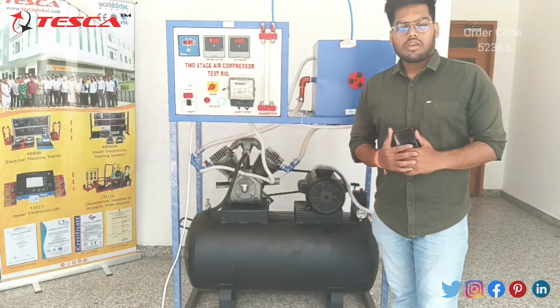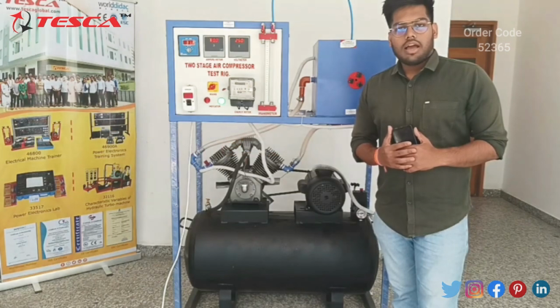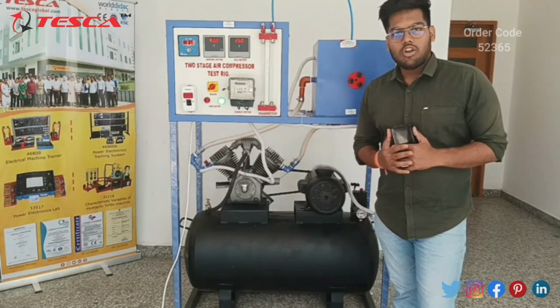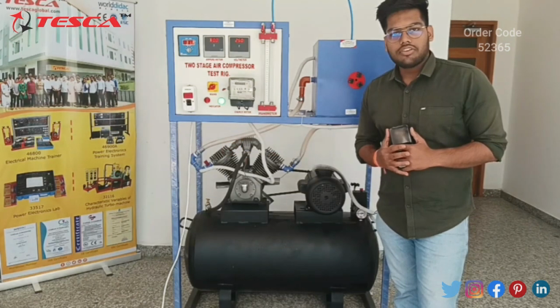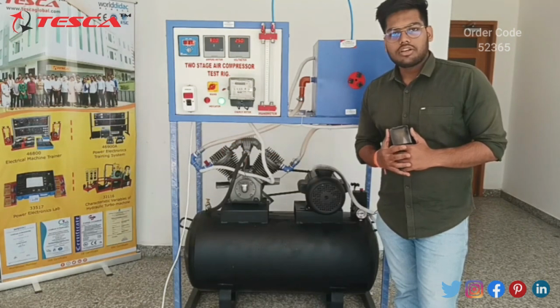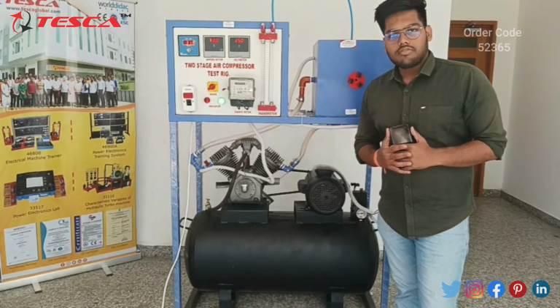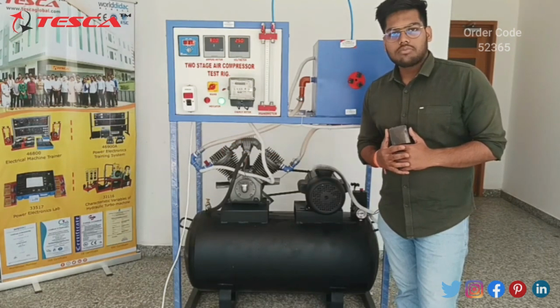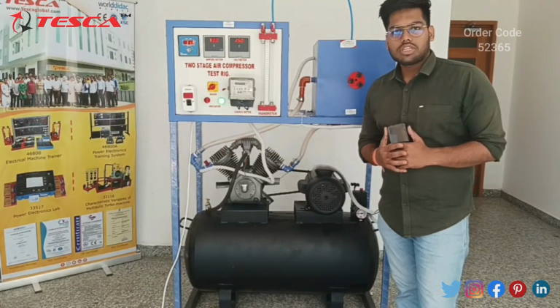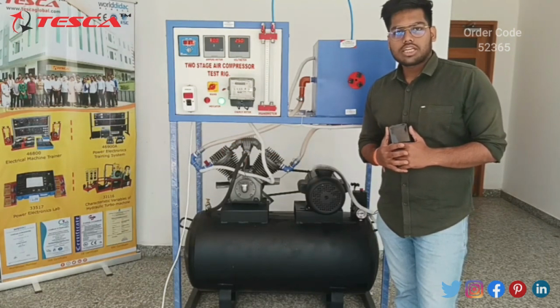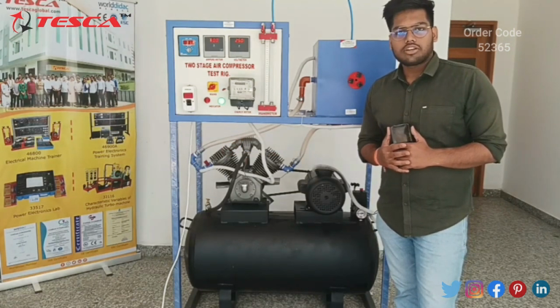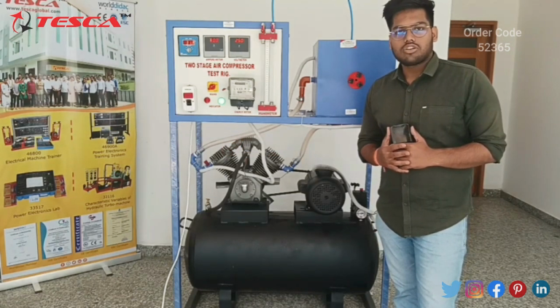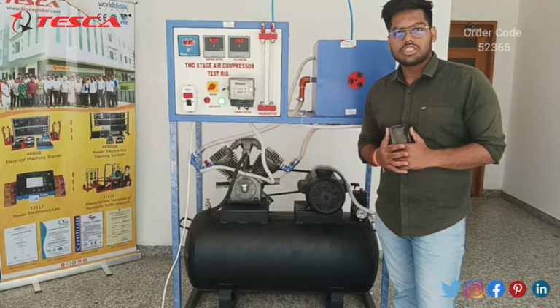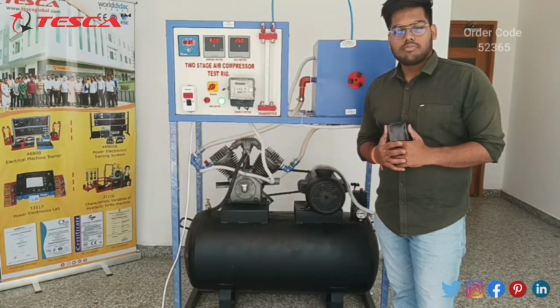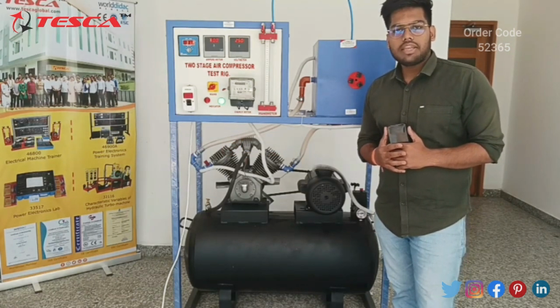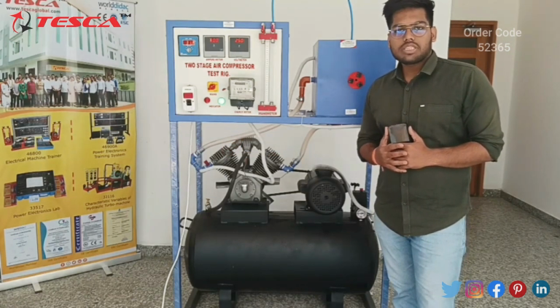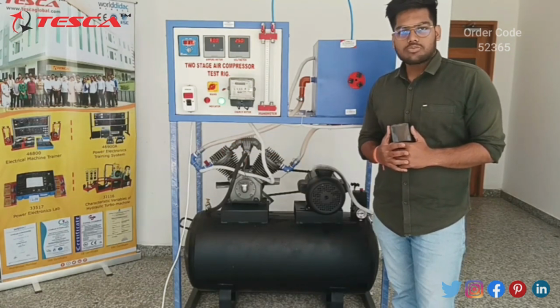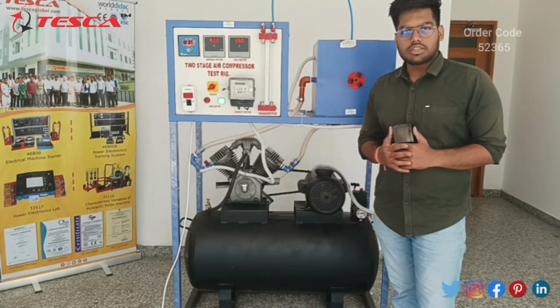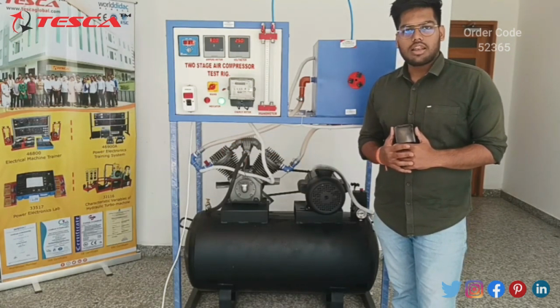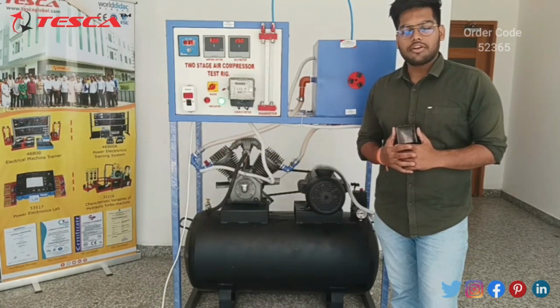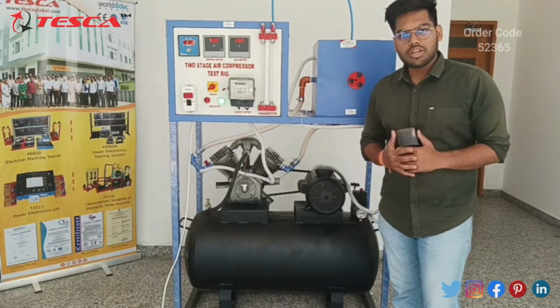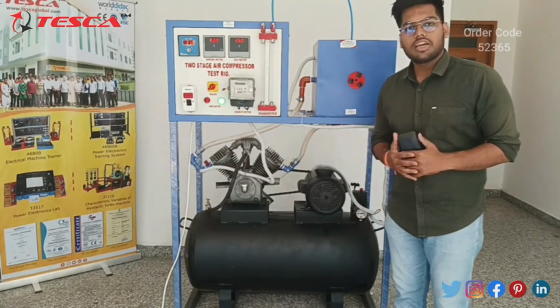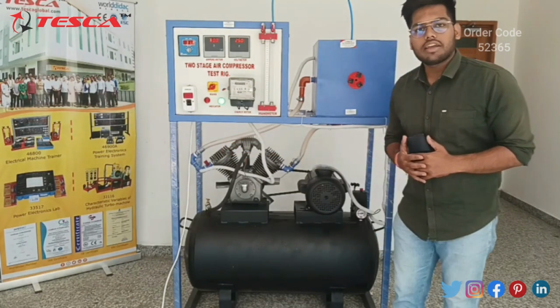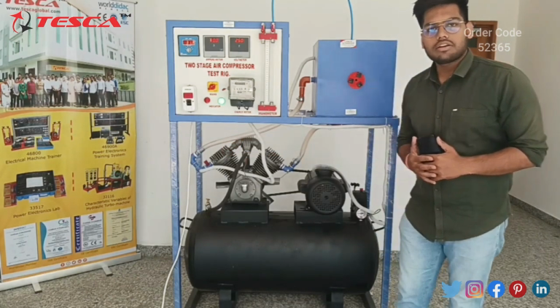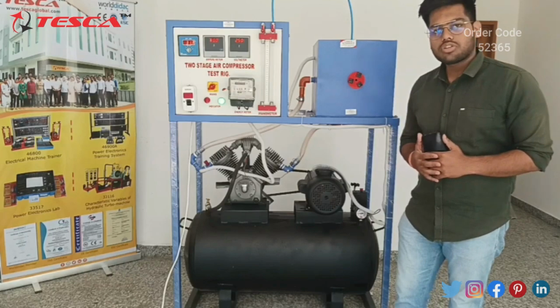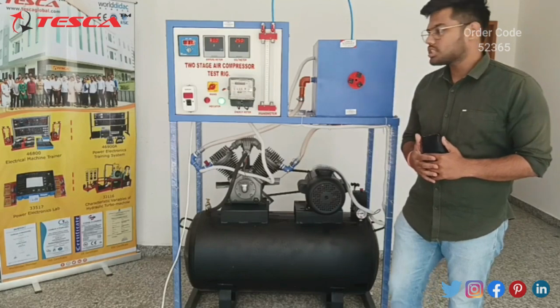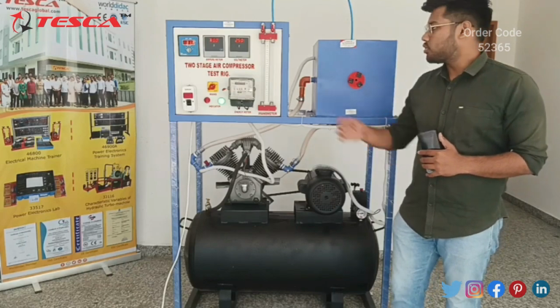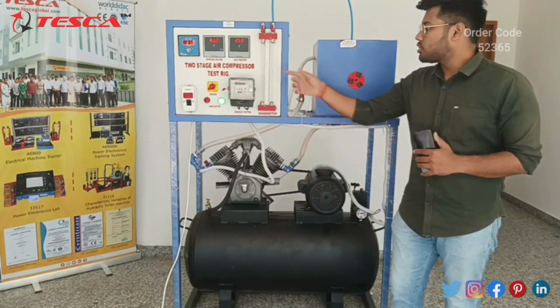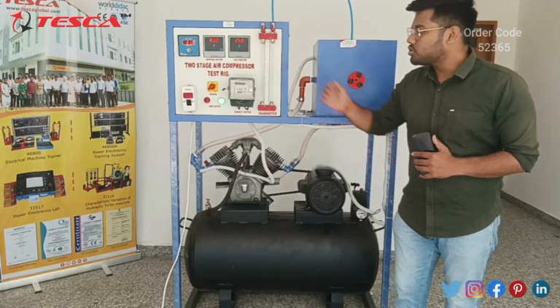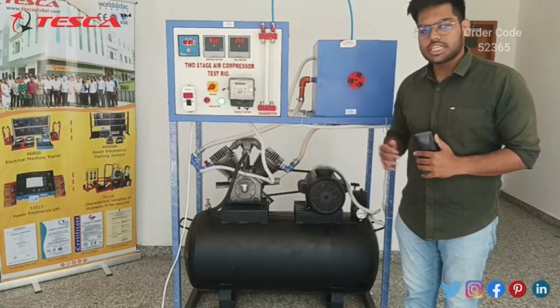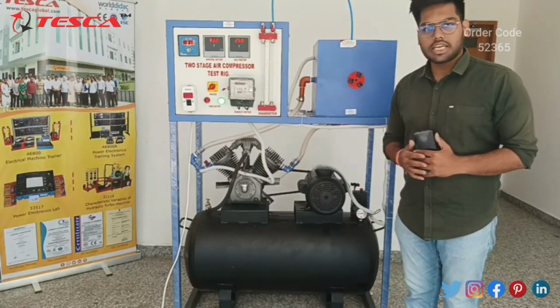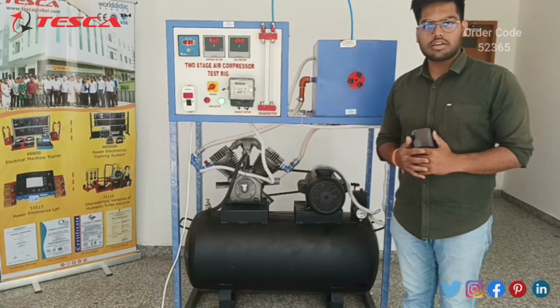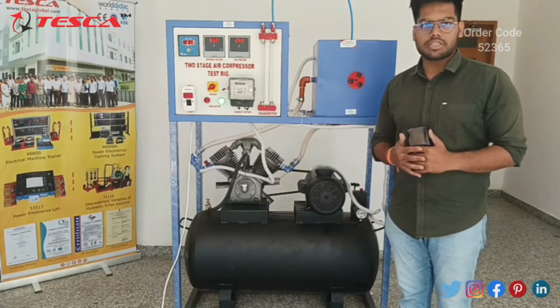Hello everyone, welcome to Tesca Technologies. My name is Ayush Mittal and today we are here to discuss about the two-stage air compressor.